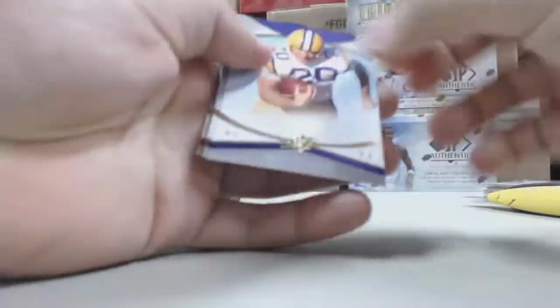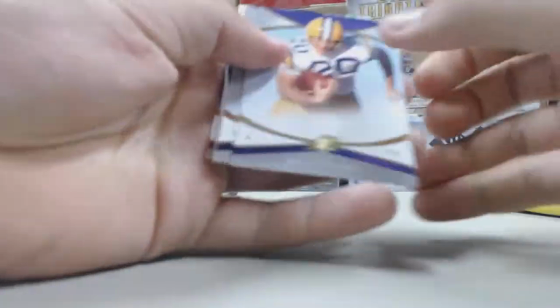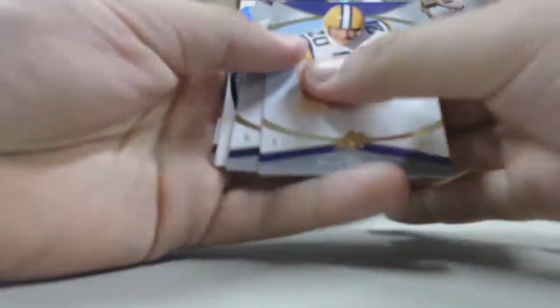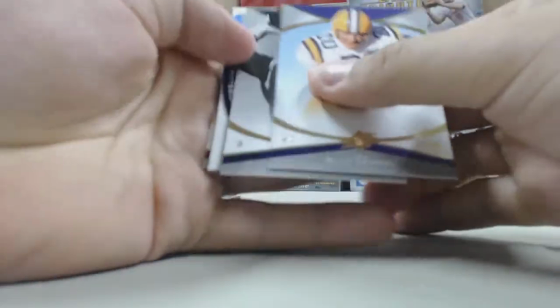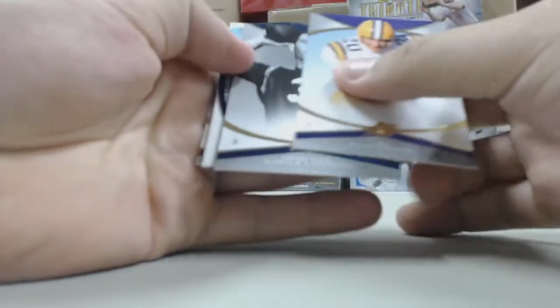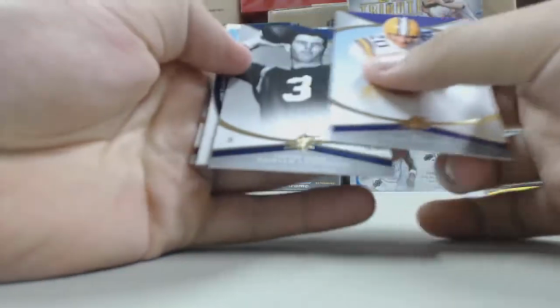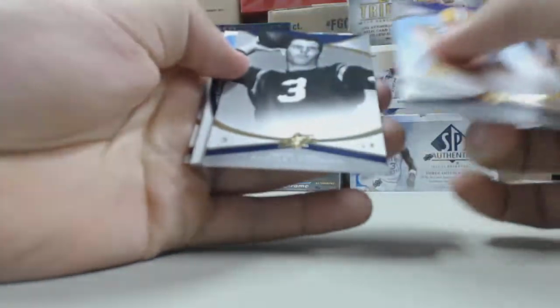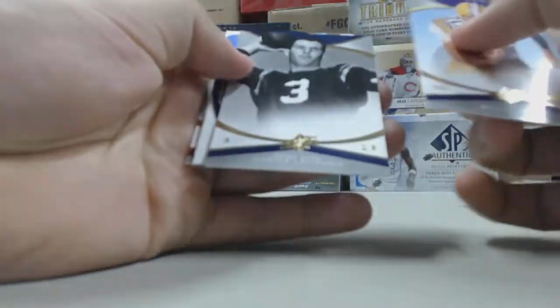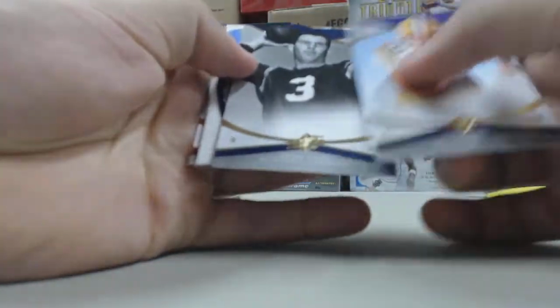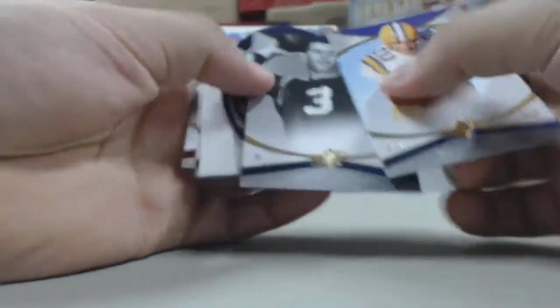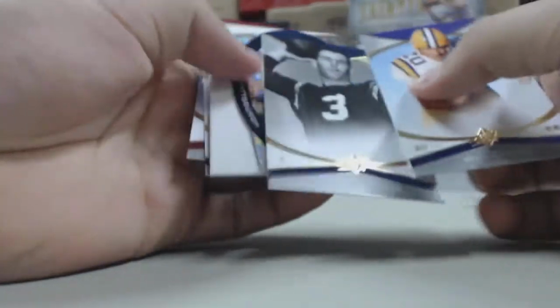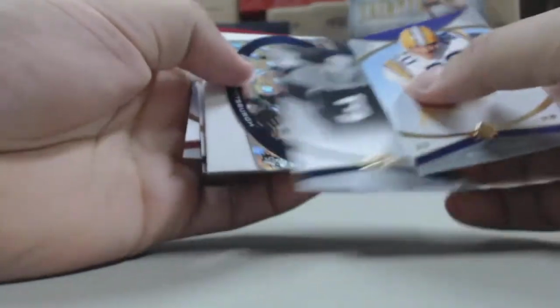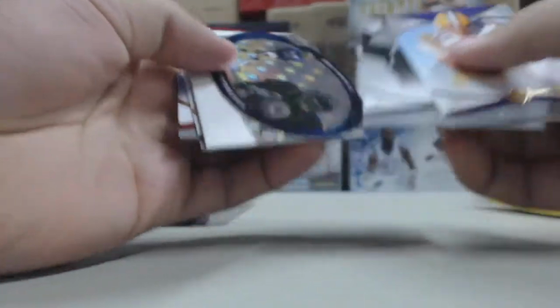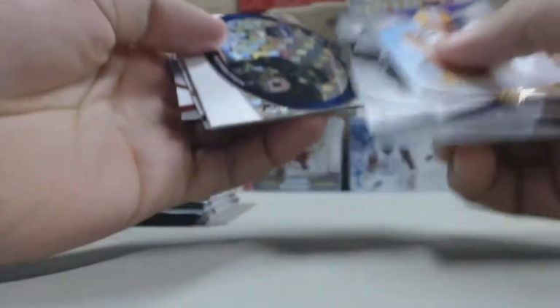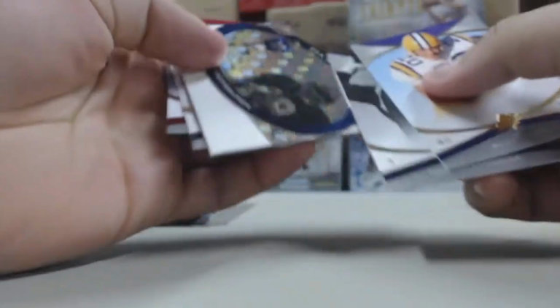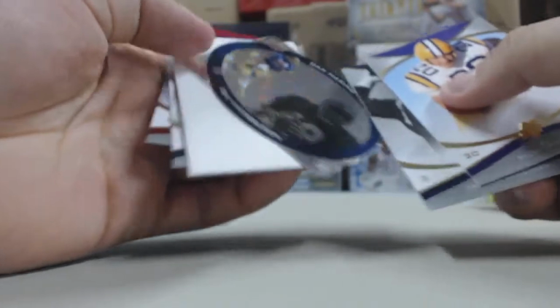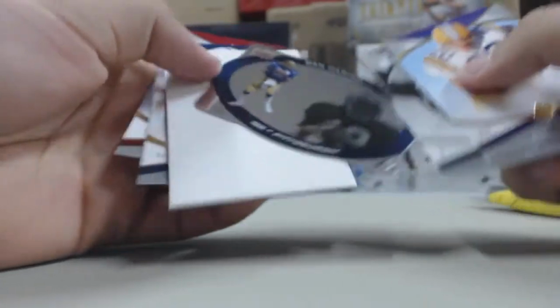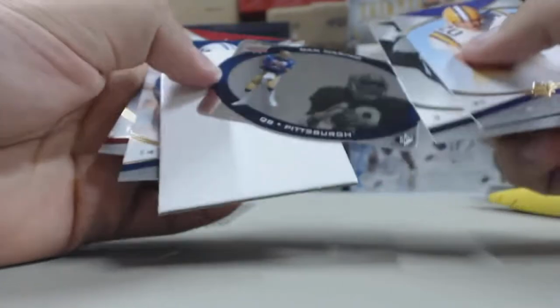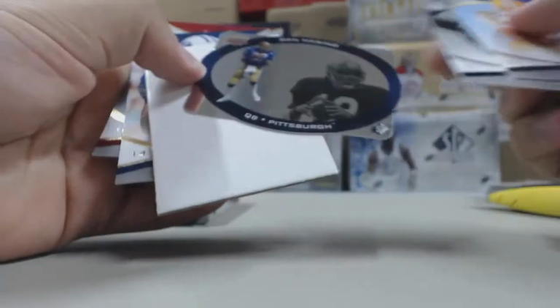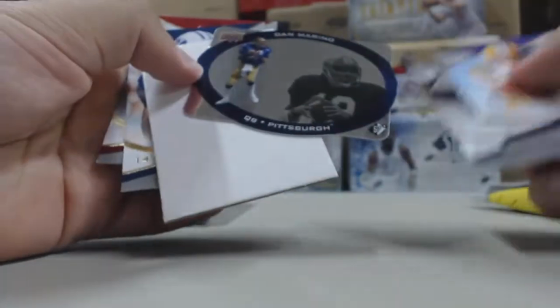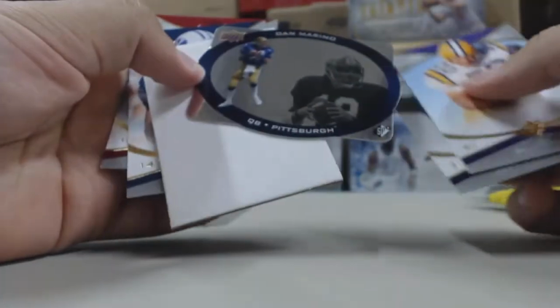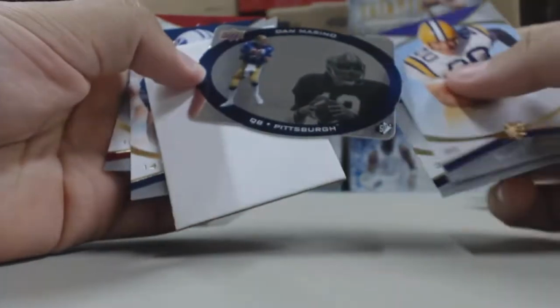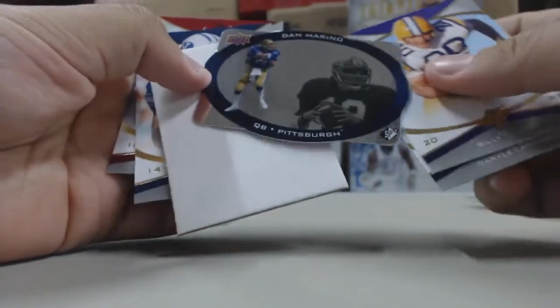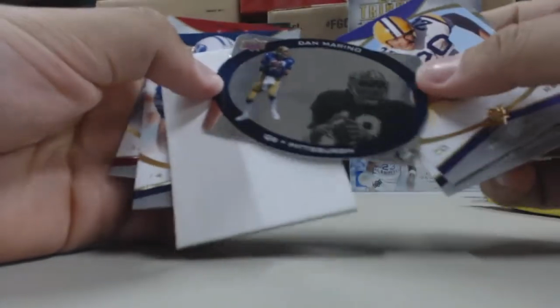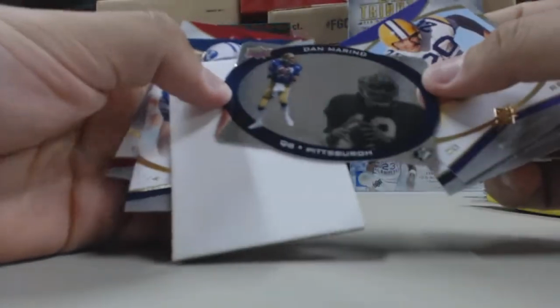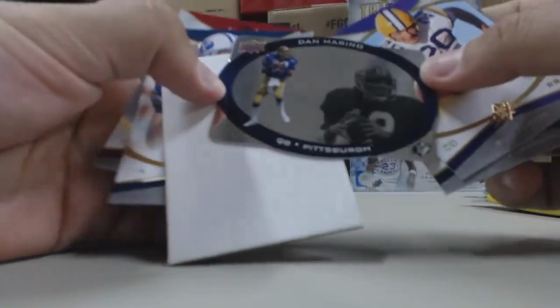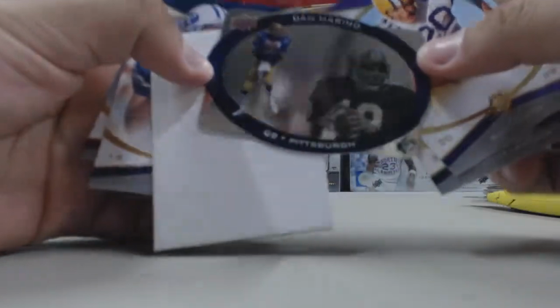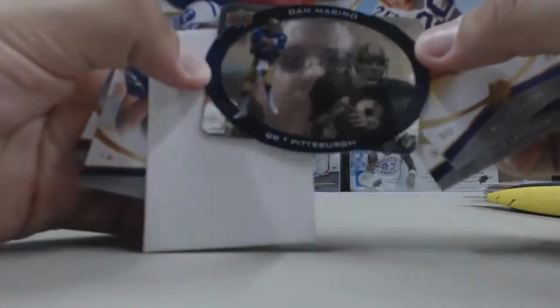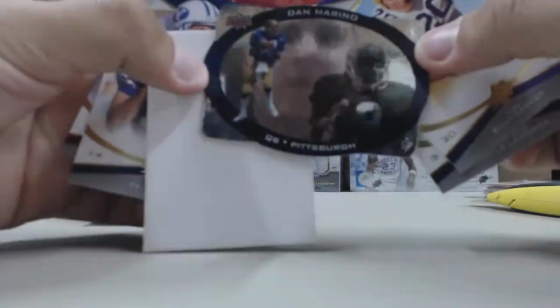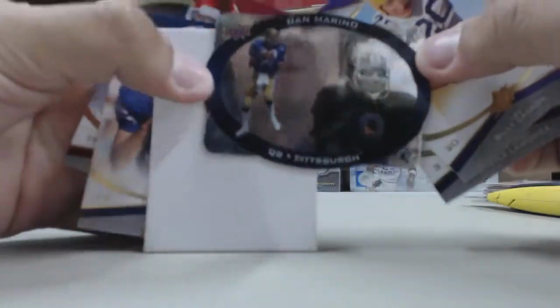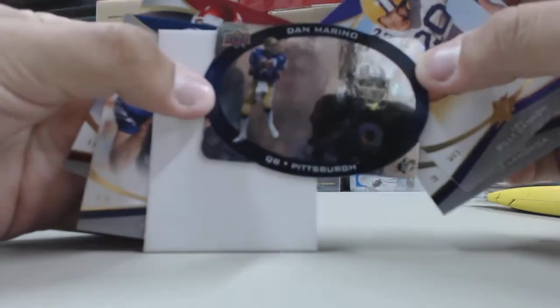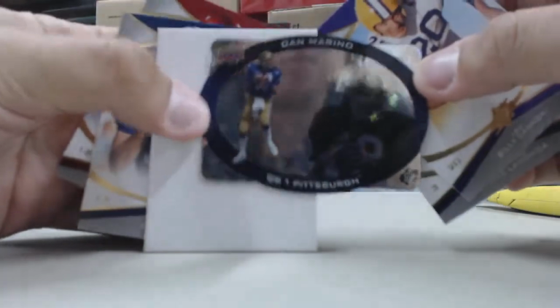Pack number four, we have an insert card of Dan Marino.